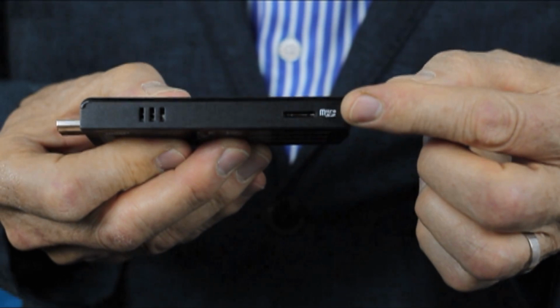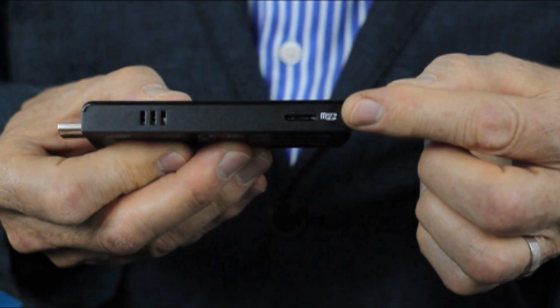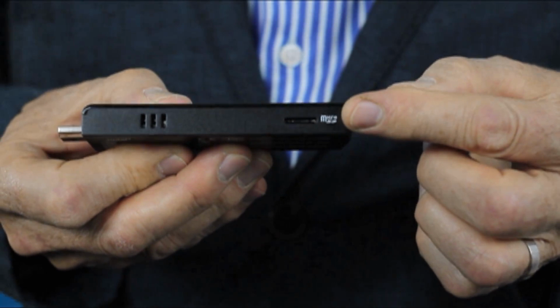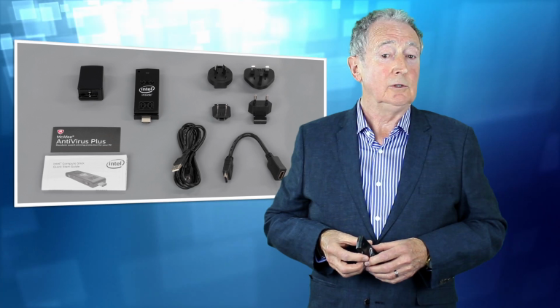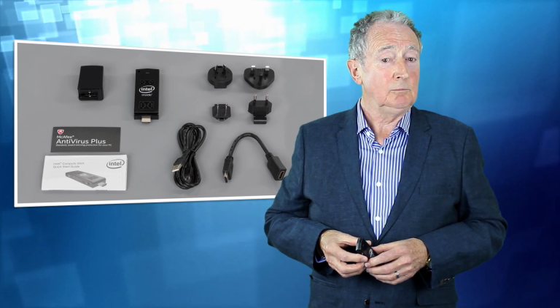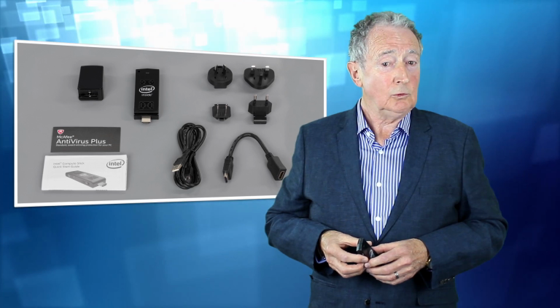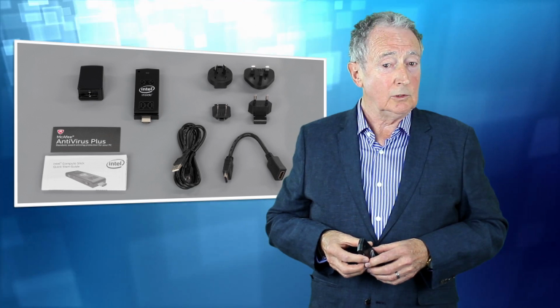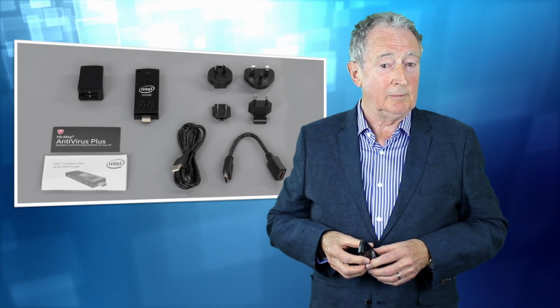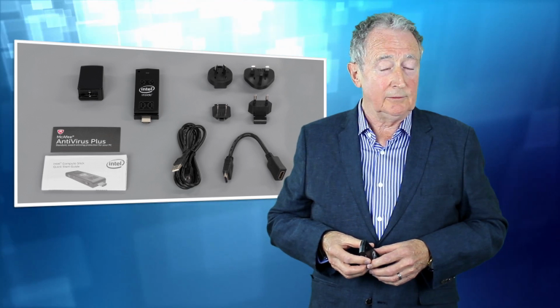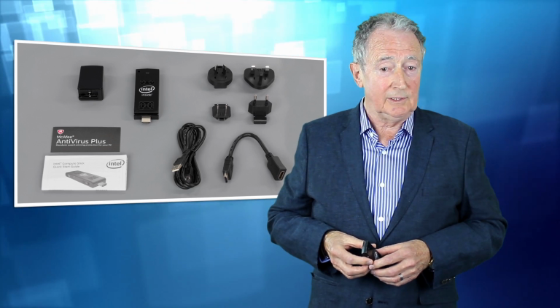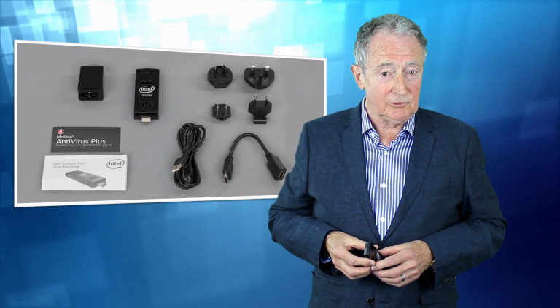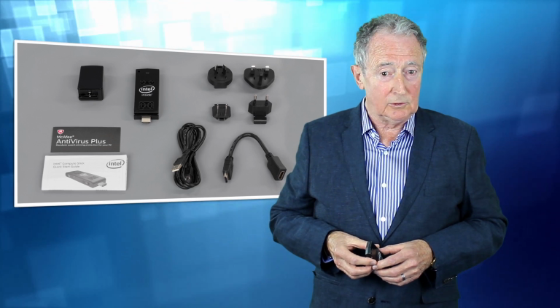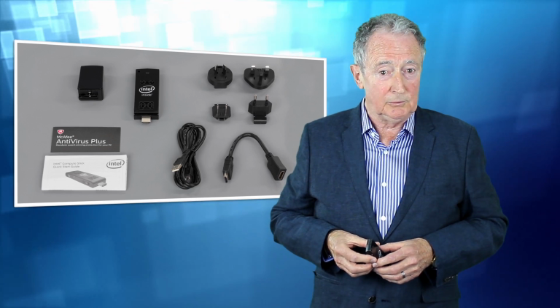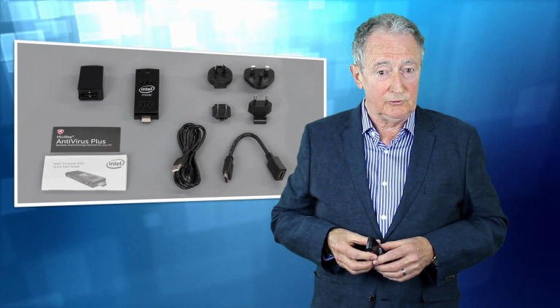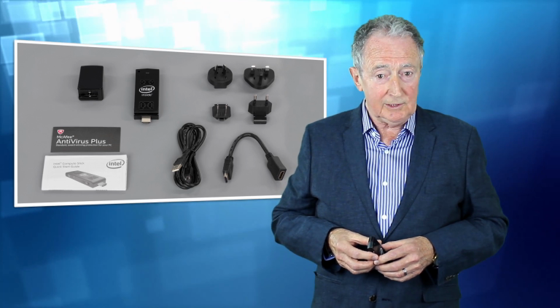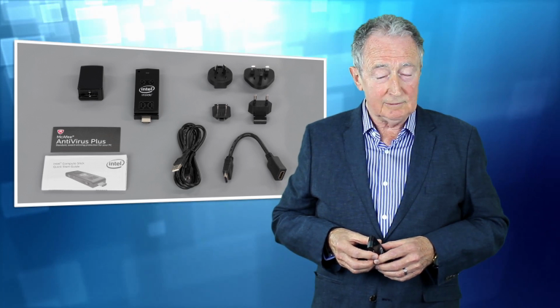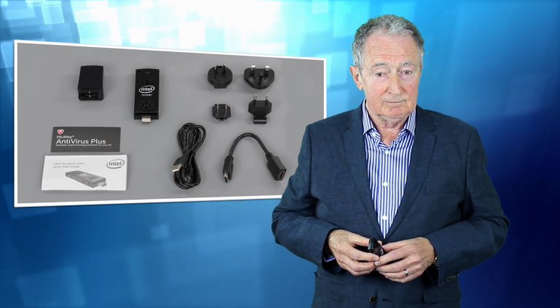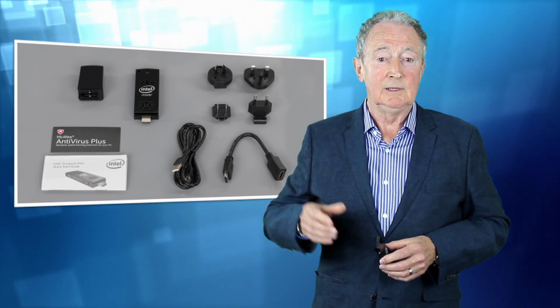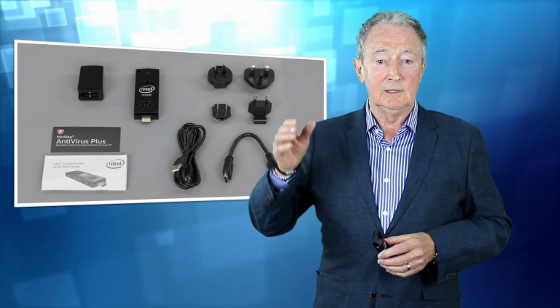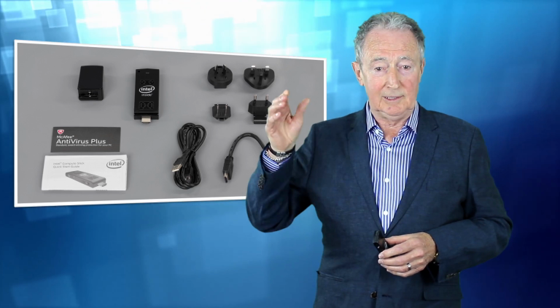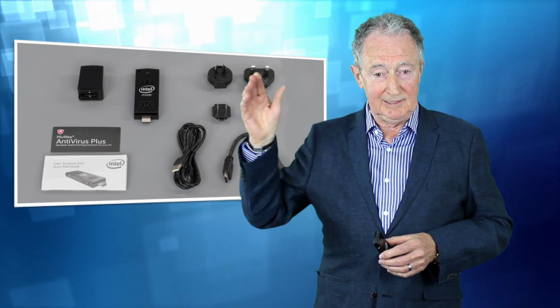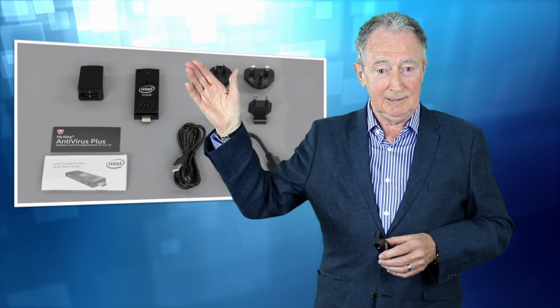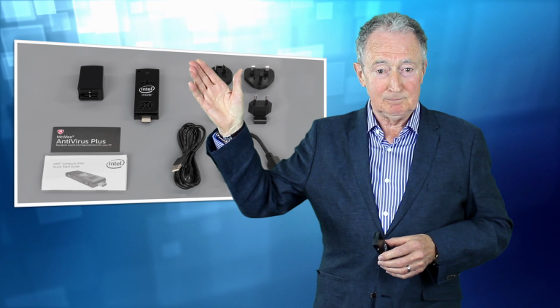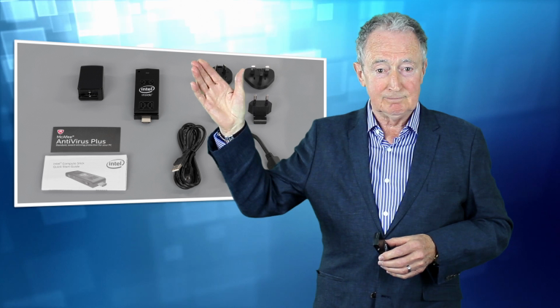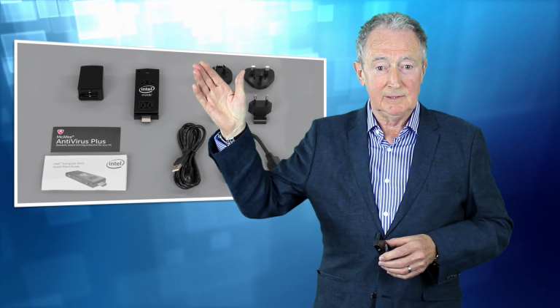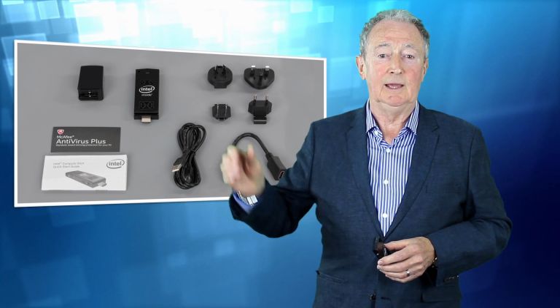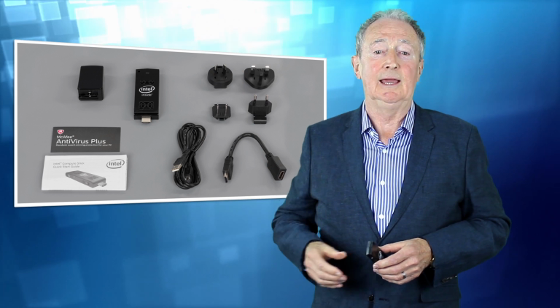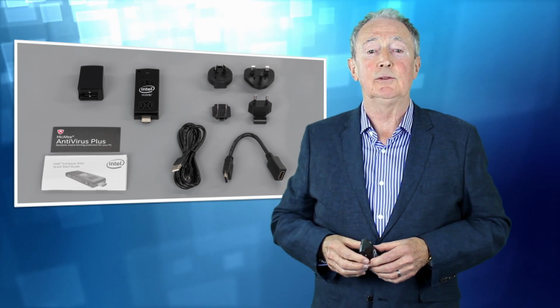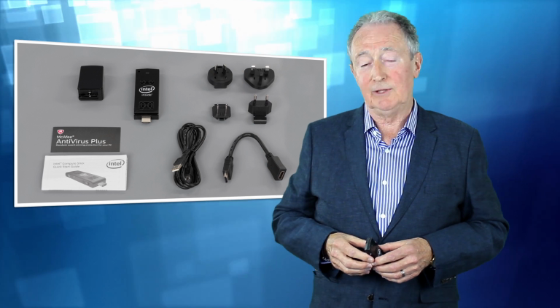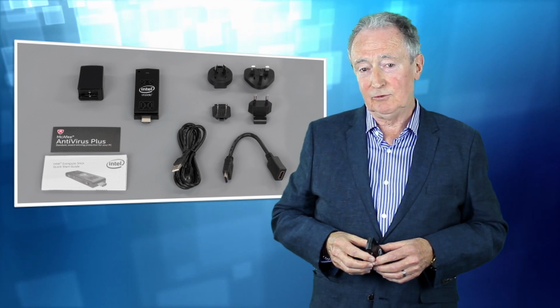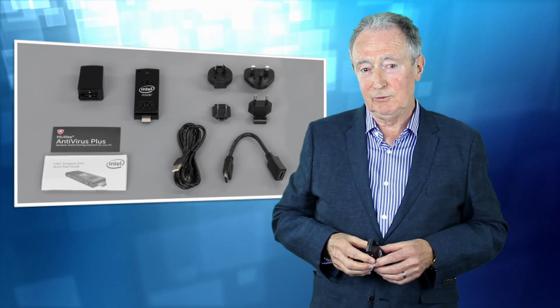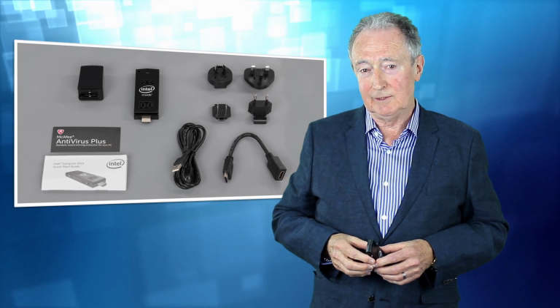To learn more about the Intel Compute Stick, click here and thanks for viewing.